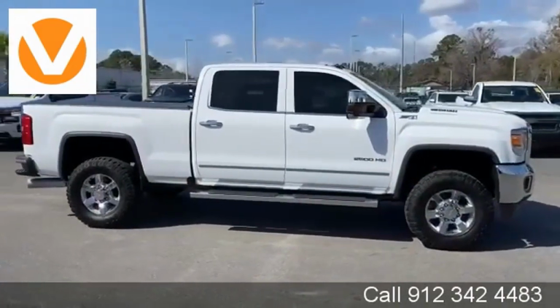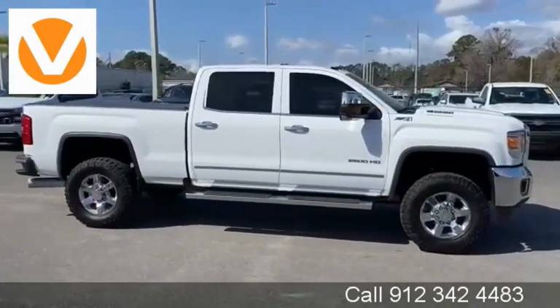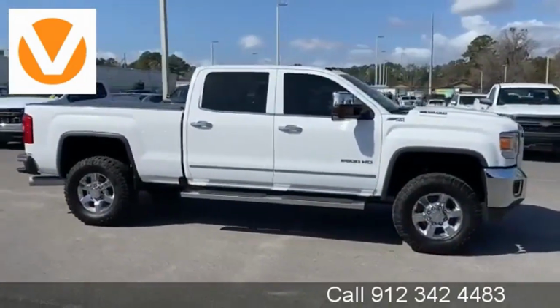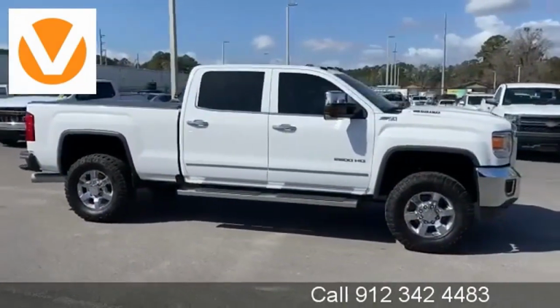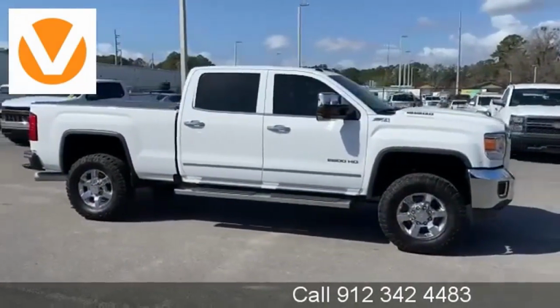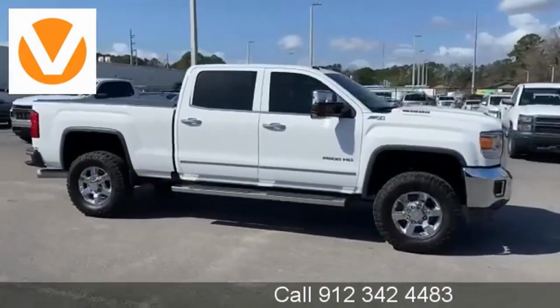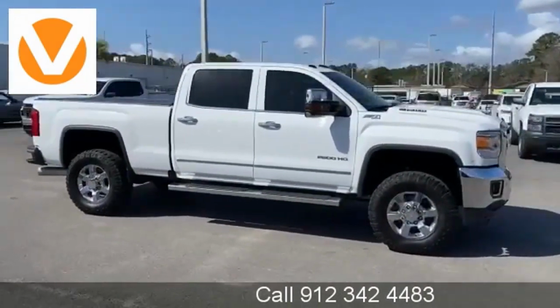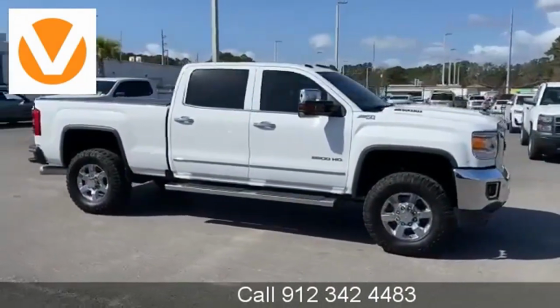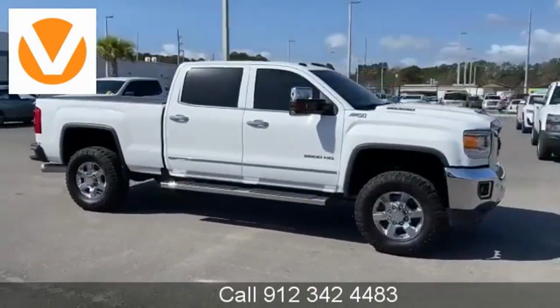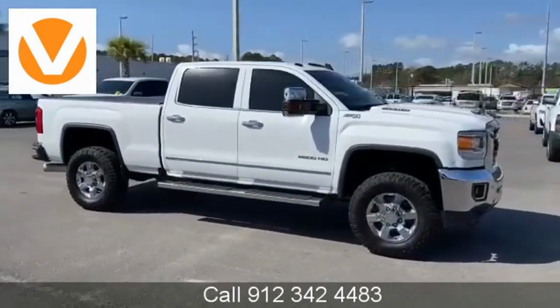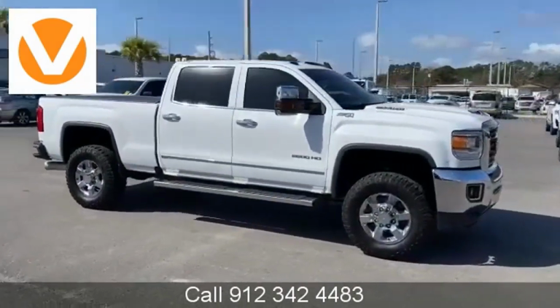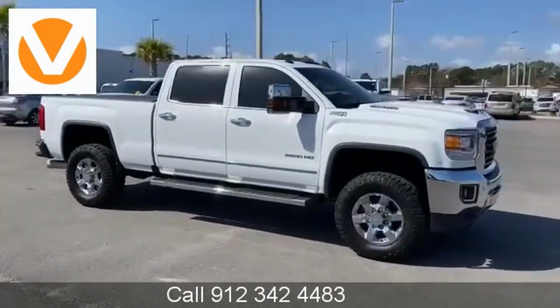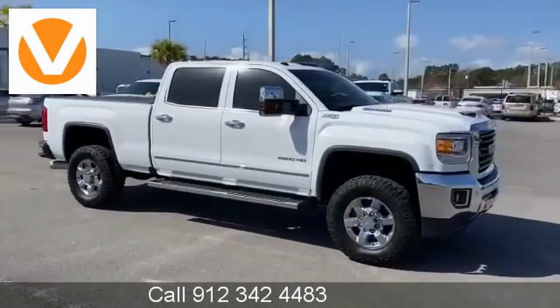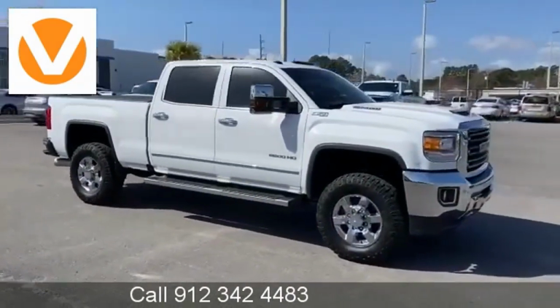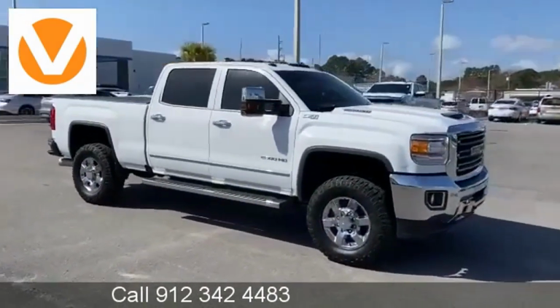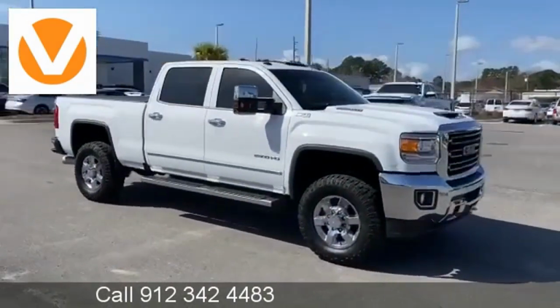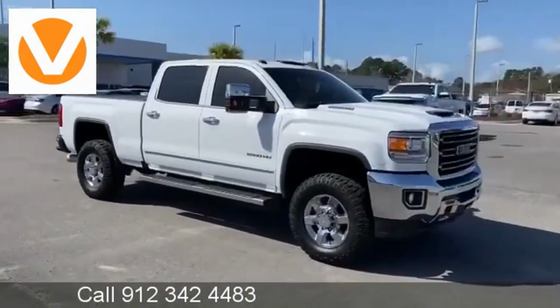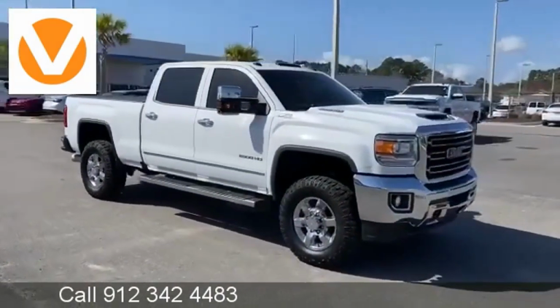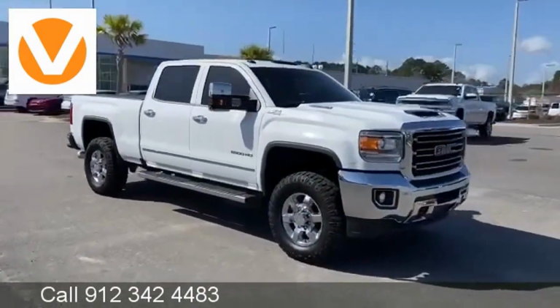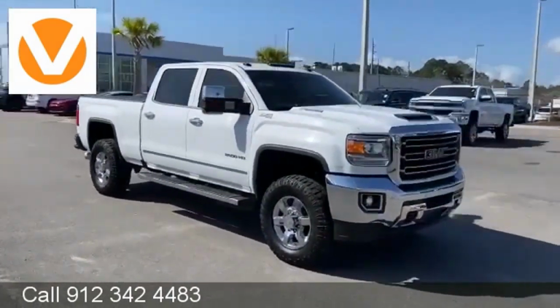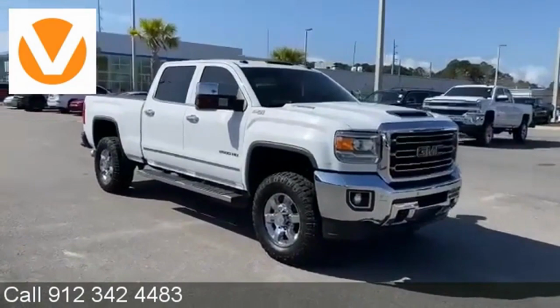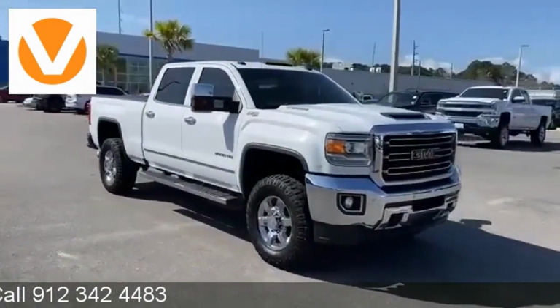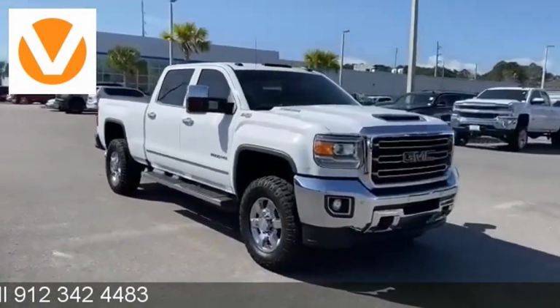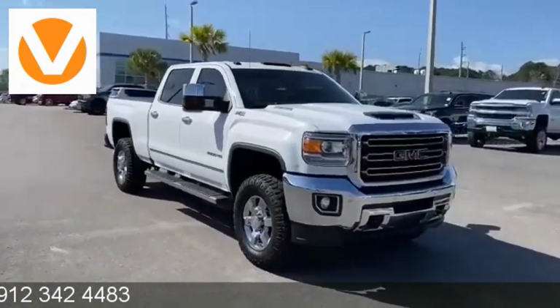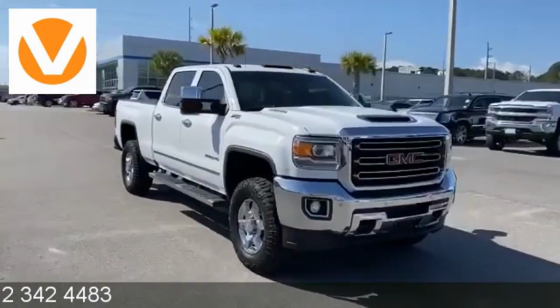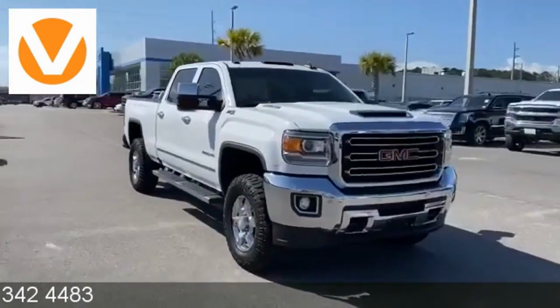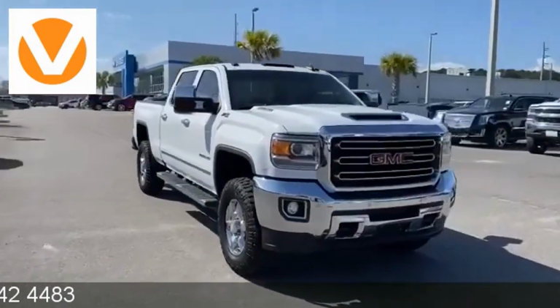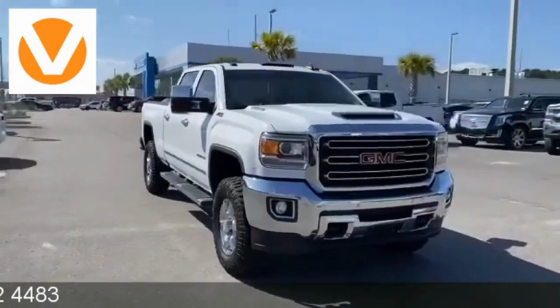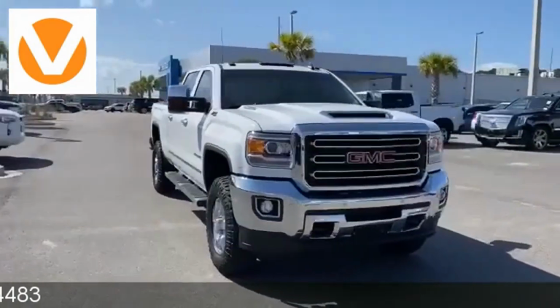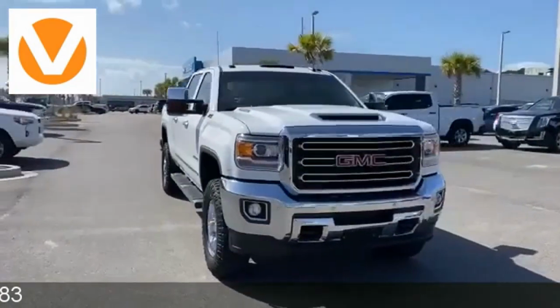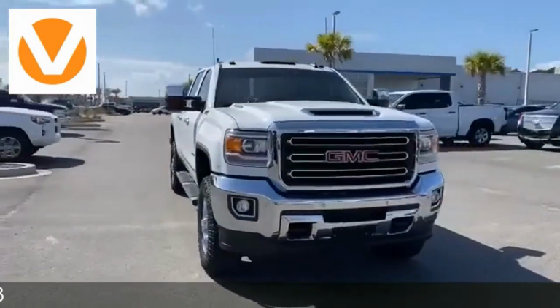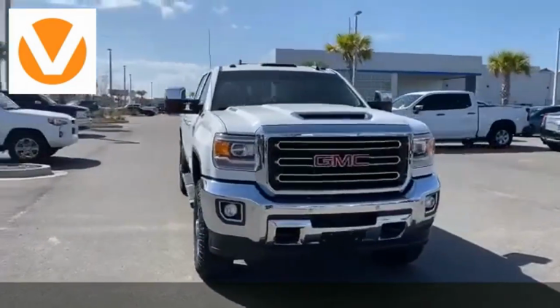GMC — professional-grade vehicles suited to fit your needs. There's even more to see in person. Take it for a test drive today.